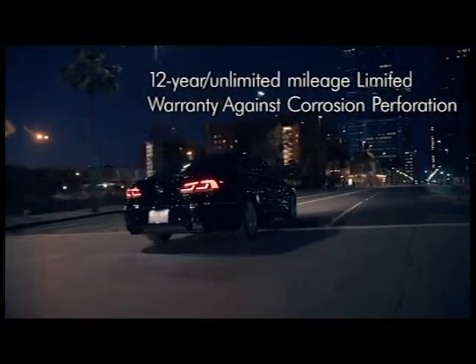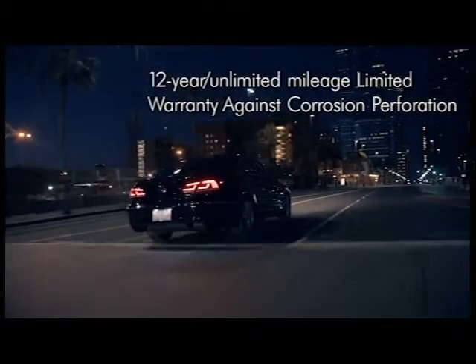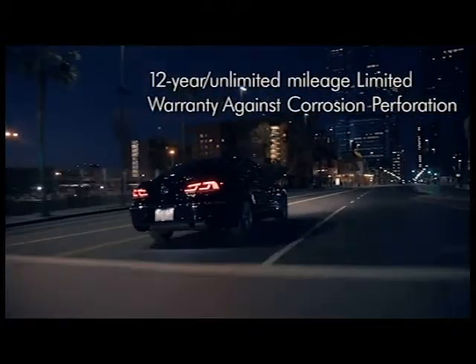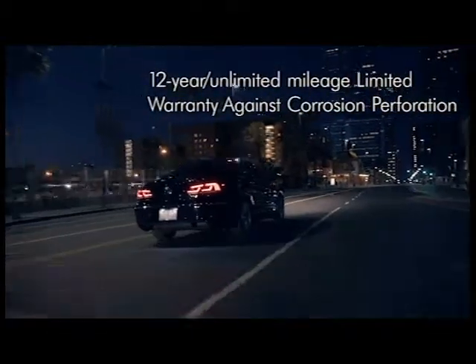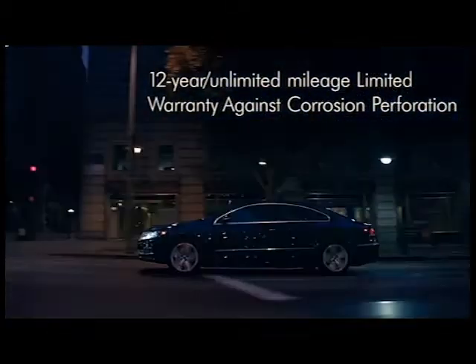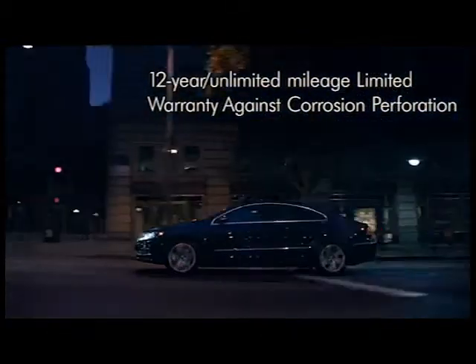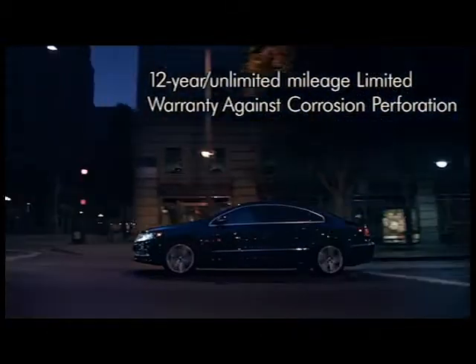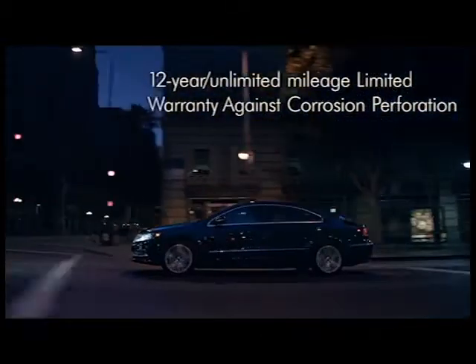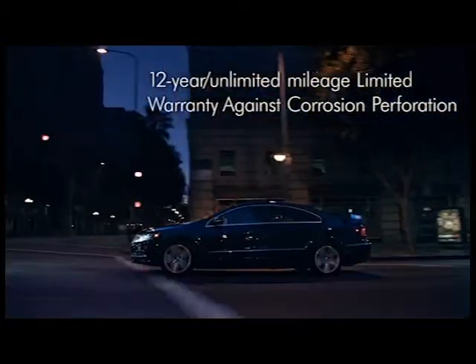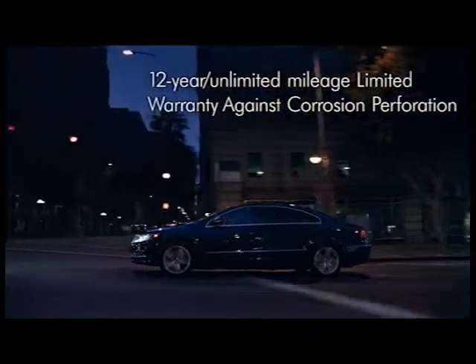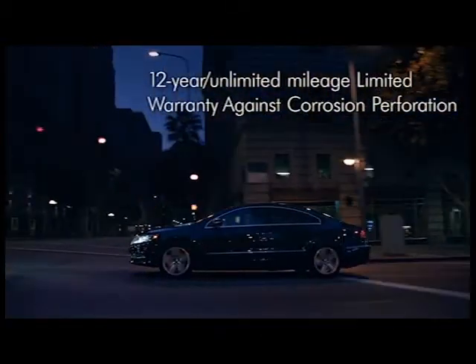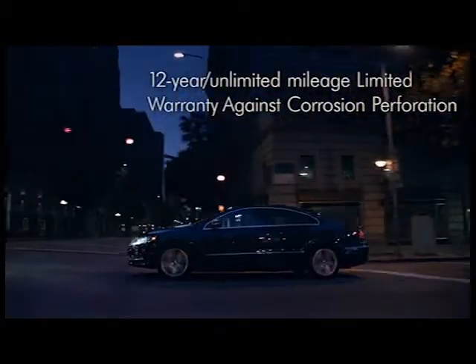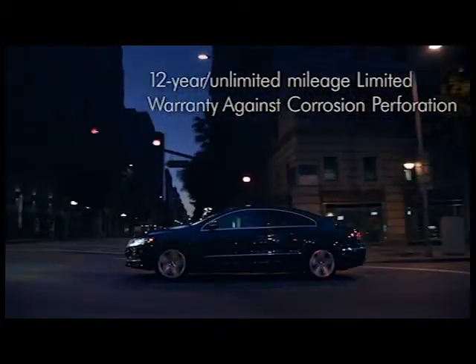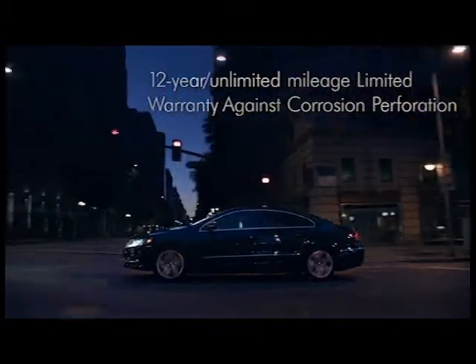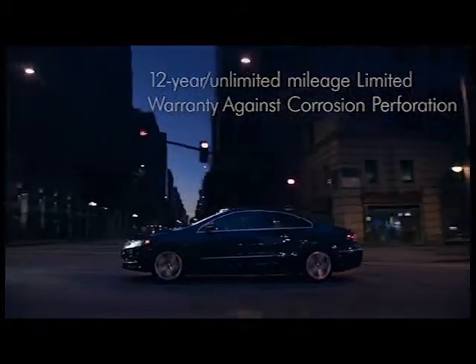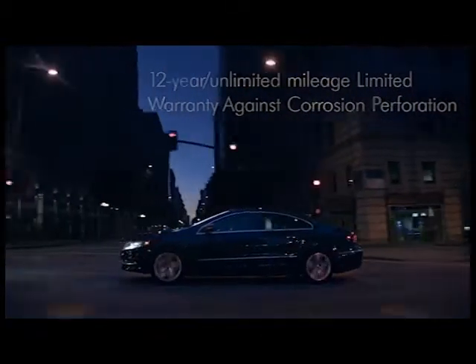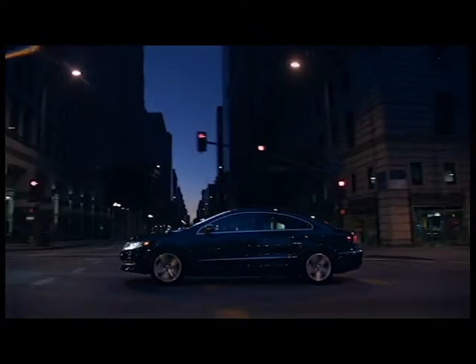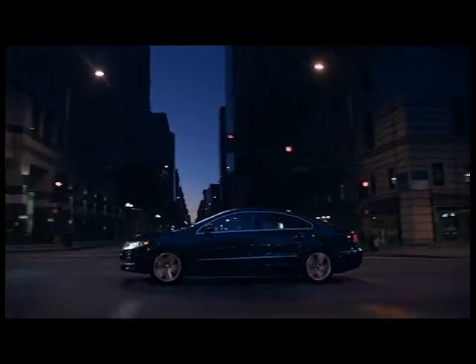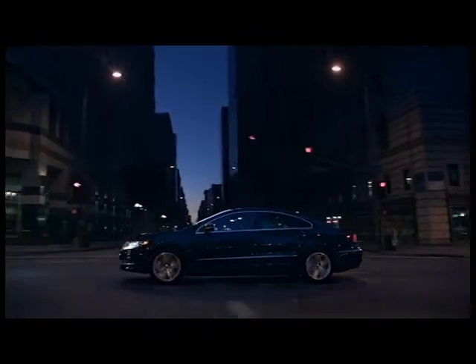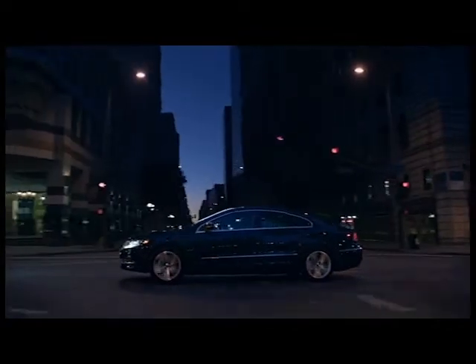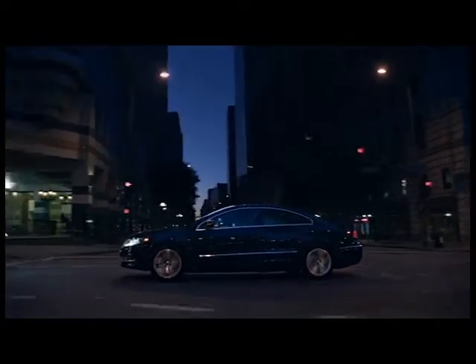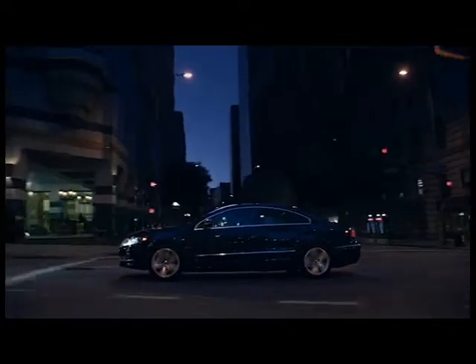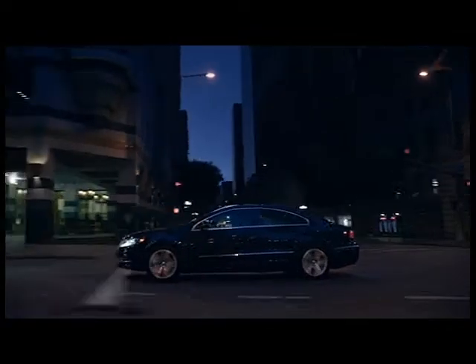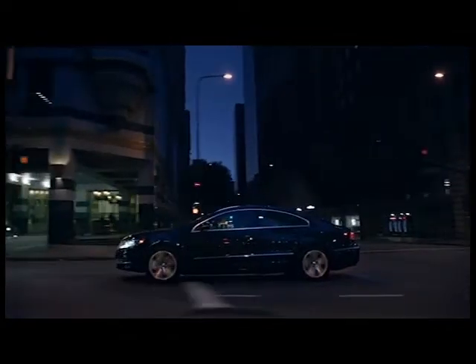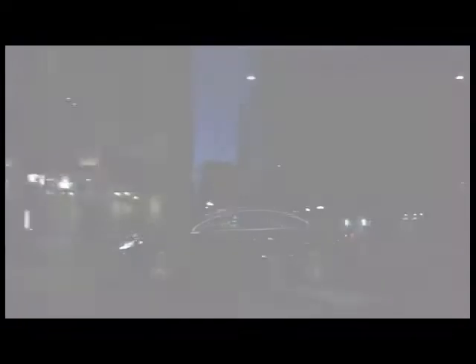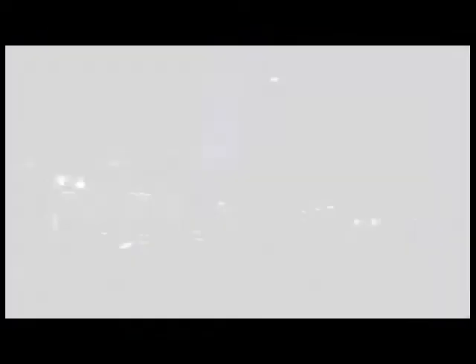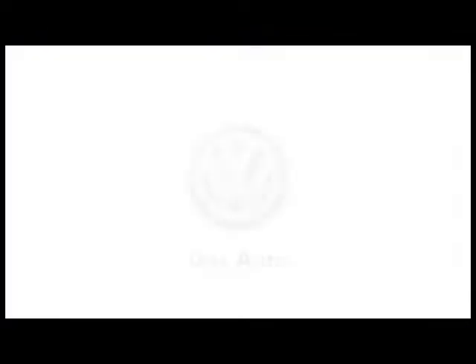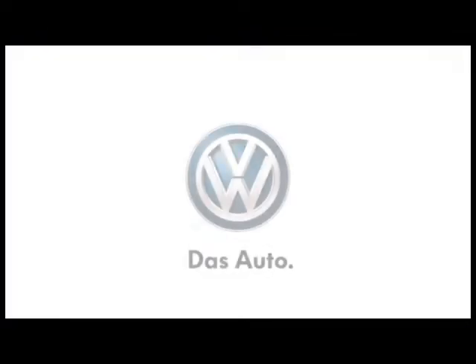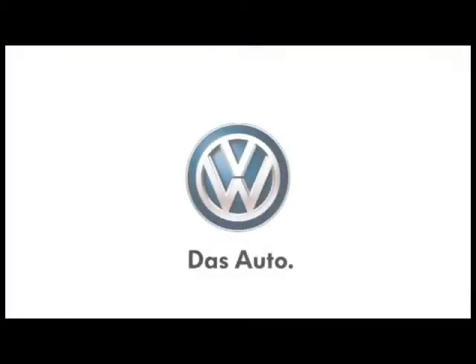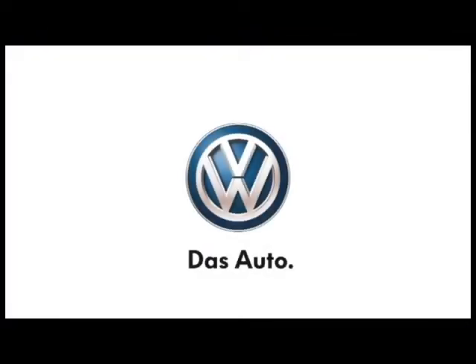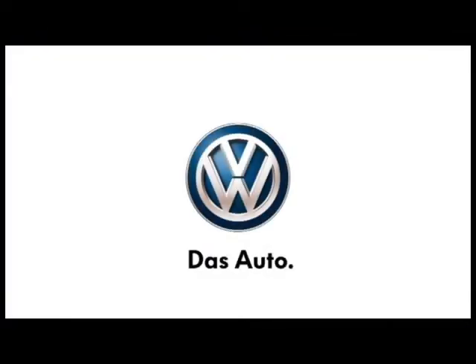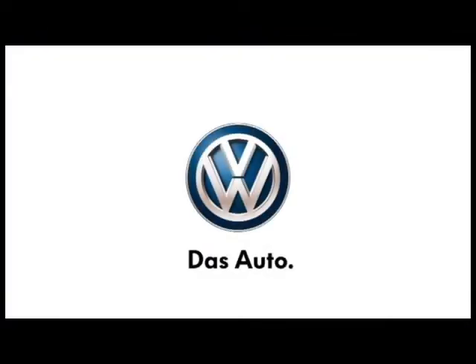The 2013 Volkswagen CC. Beauty isn't just sheet metal deep.